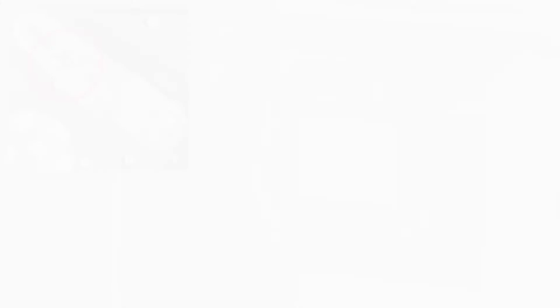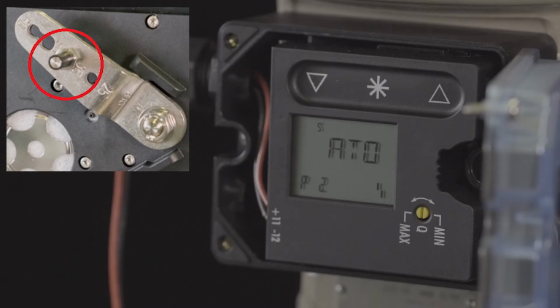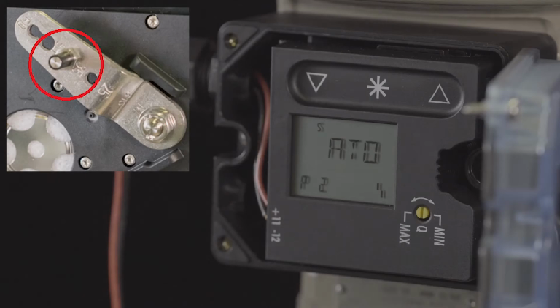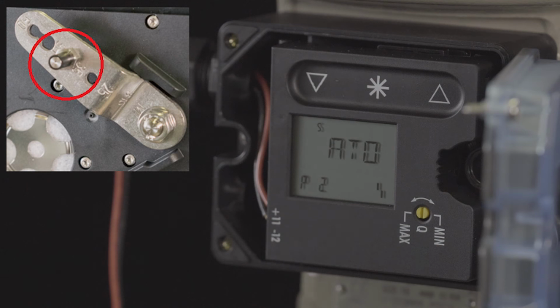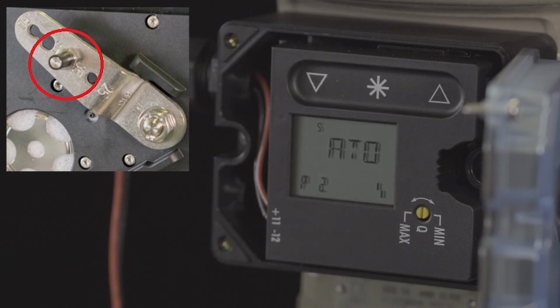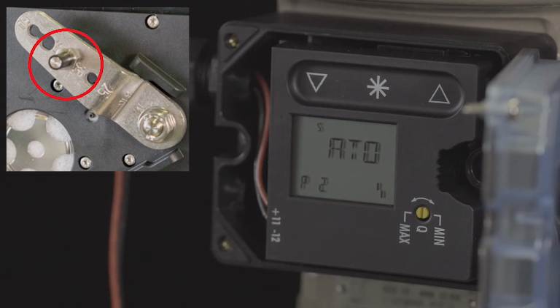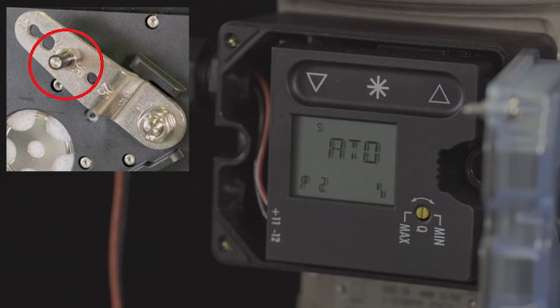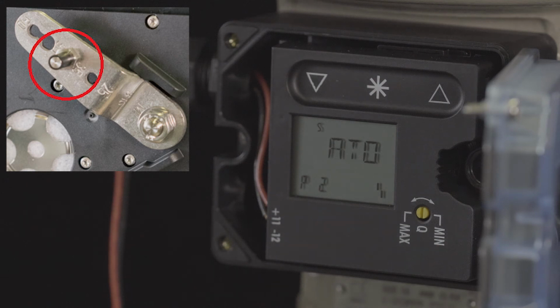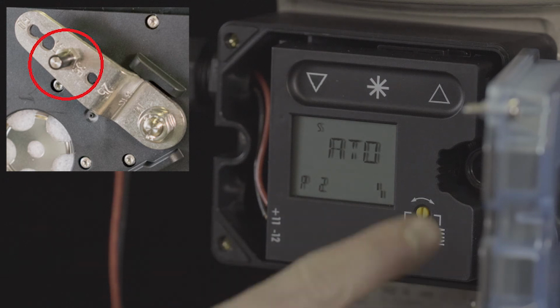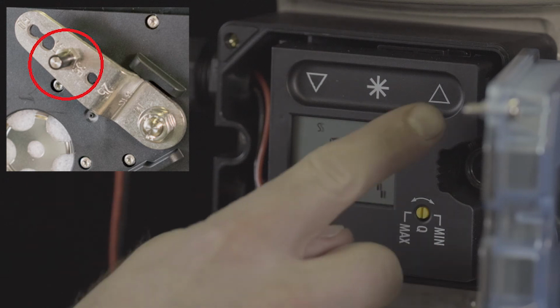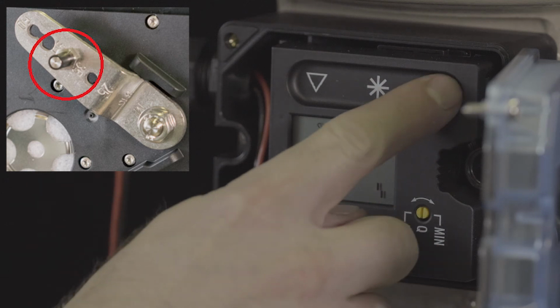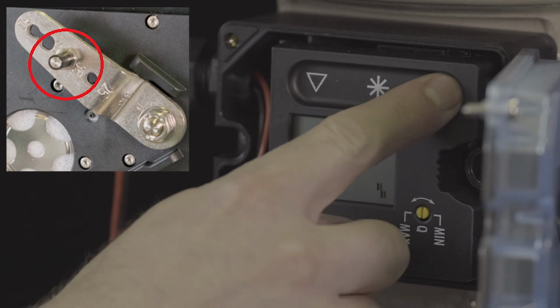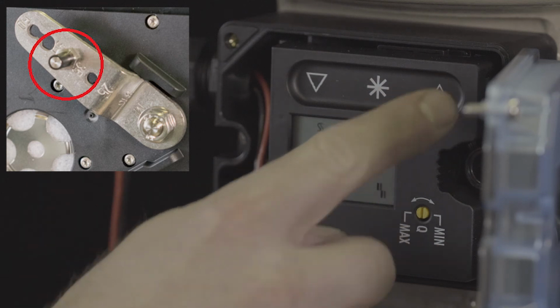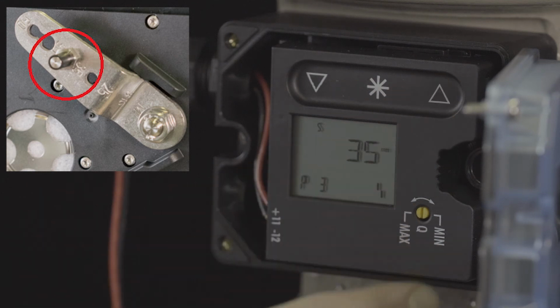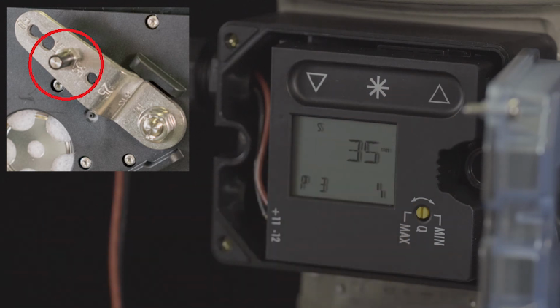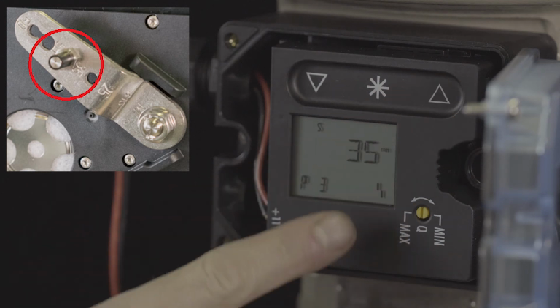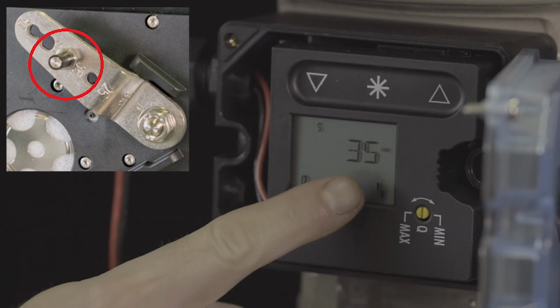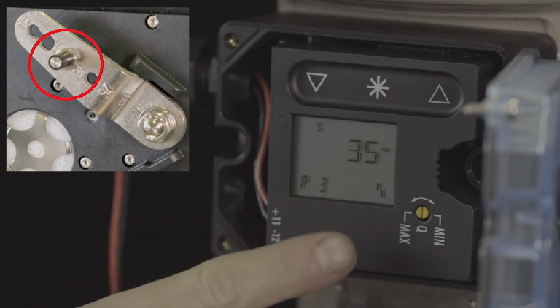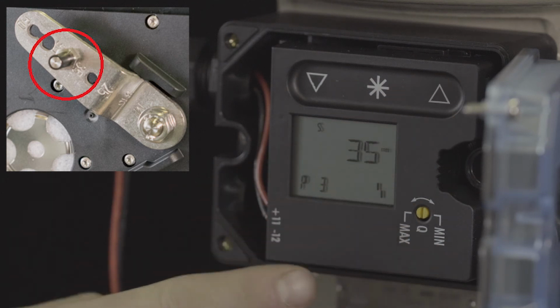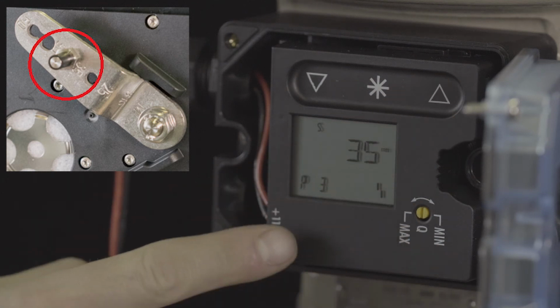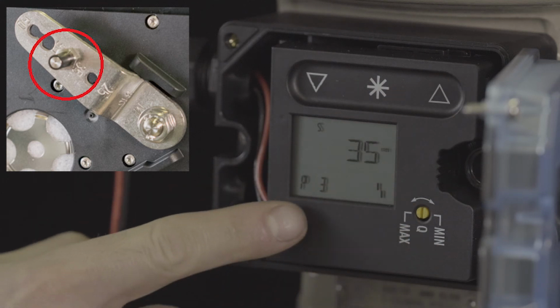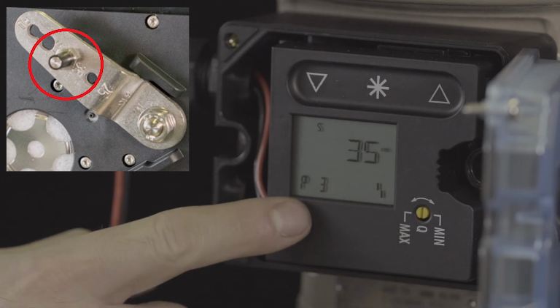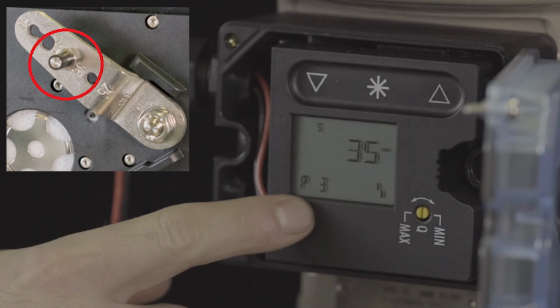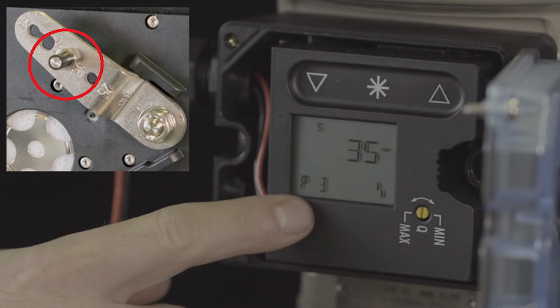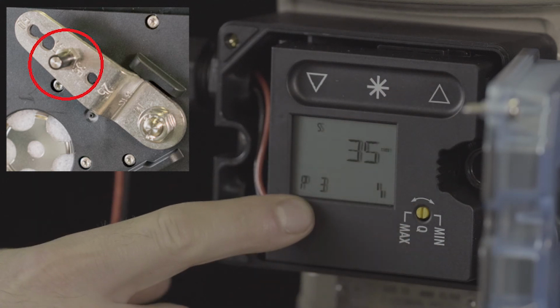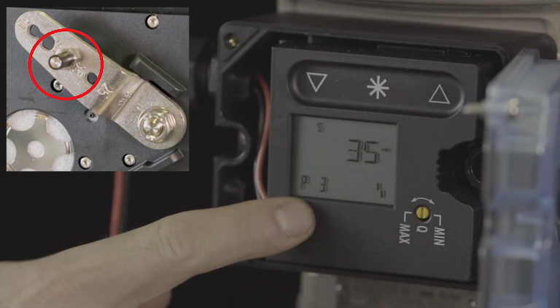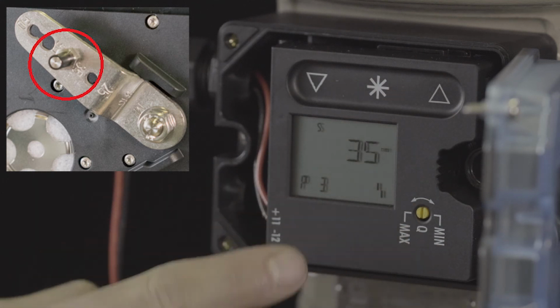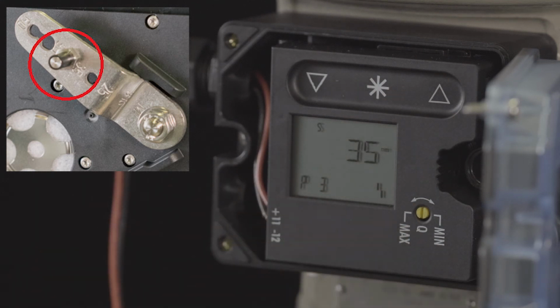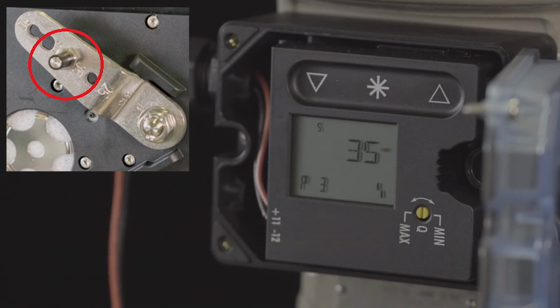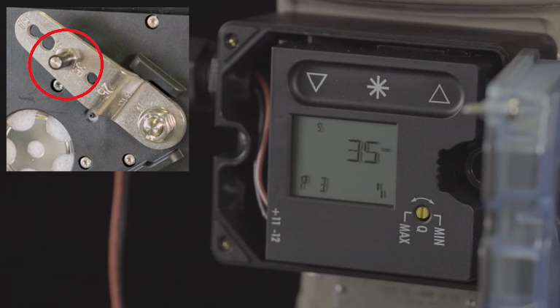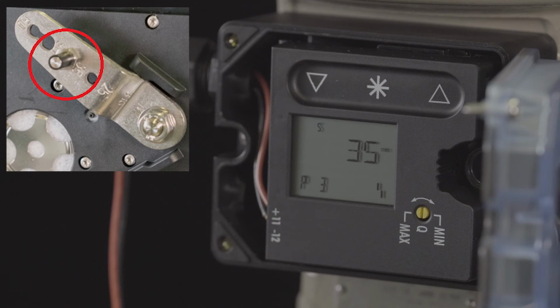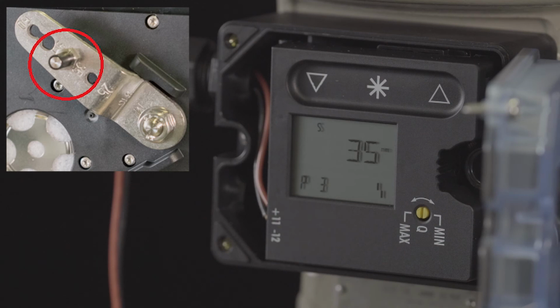Next, we'll confirm the pin position is set to 35 at parameter 3, matching the pin position on the lever.